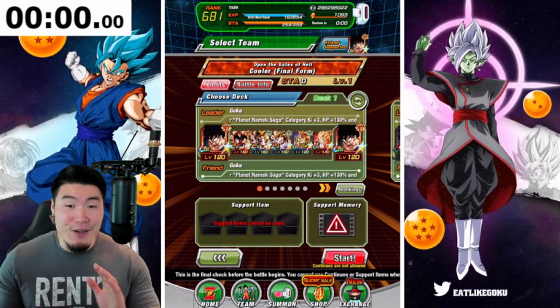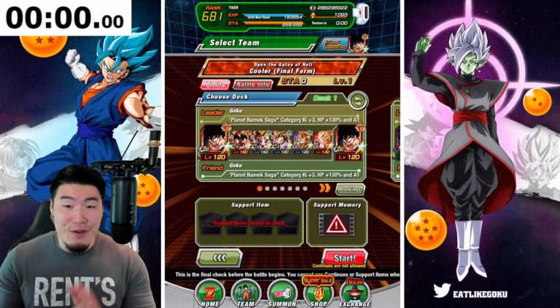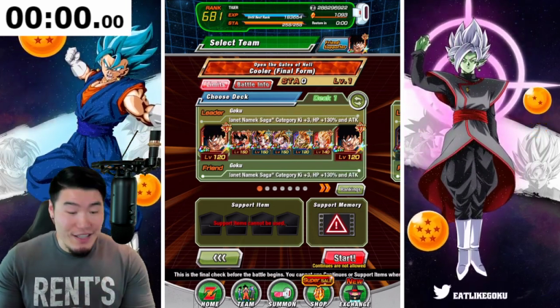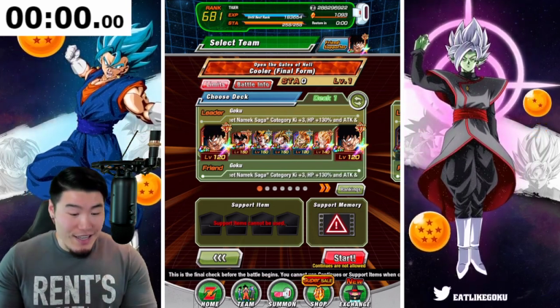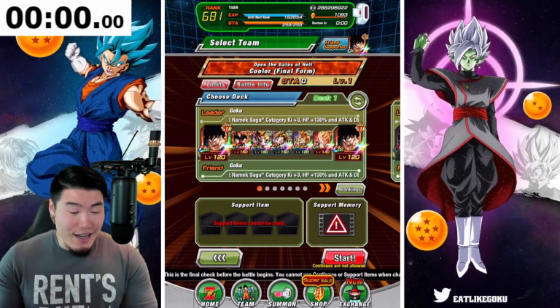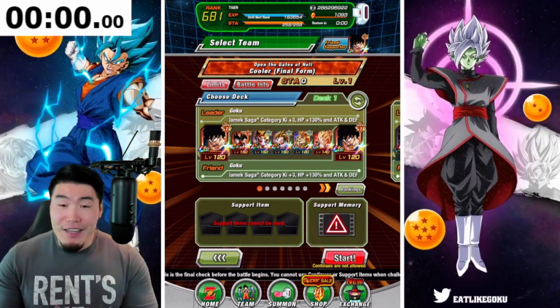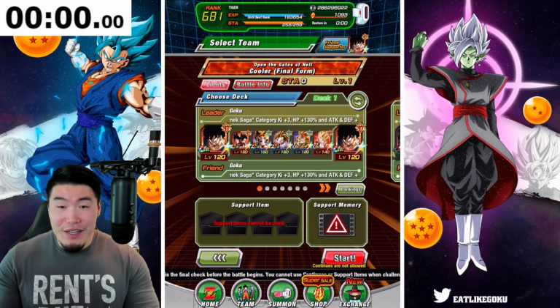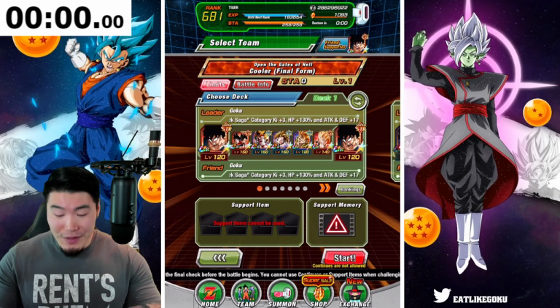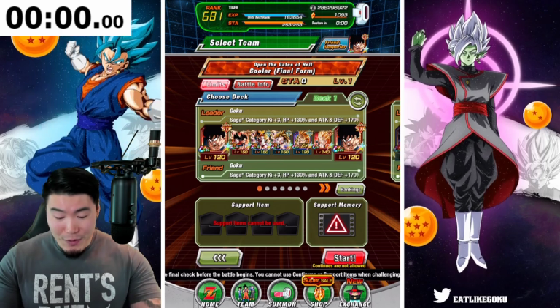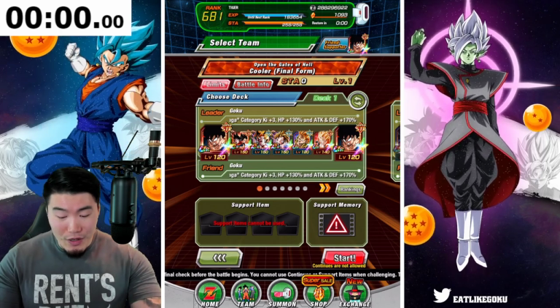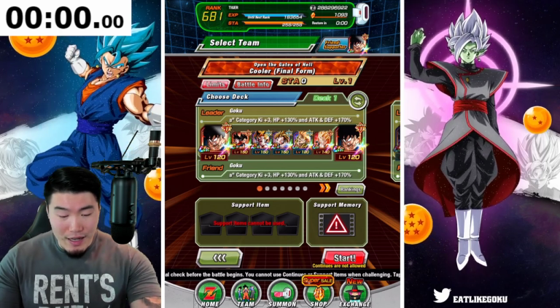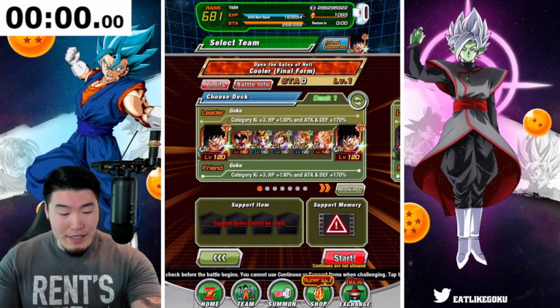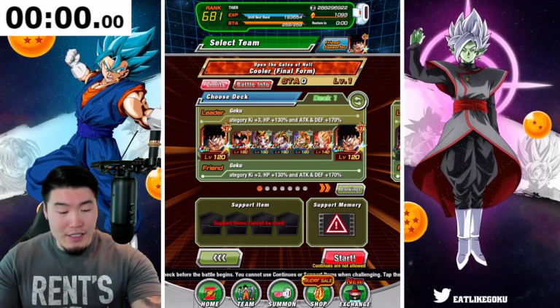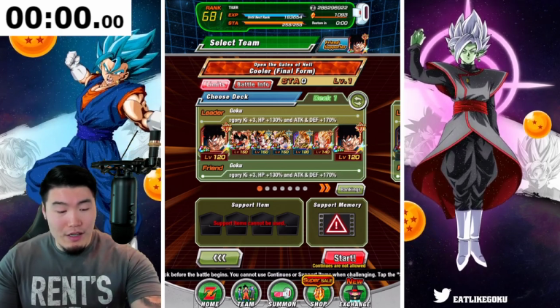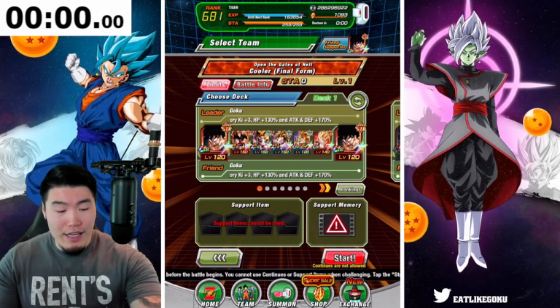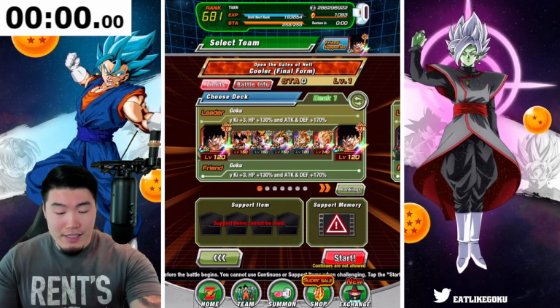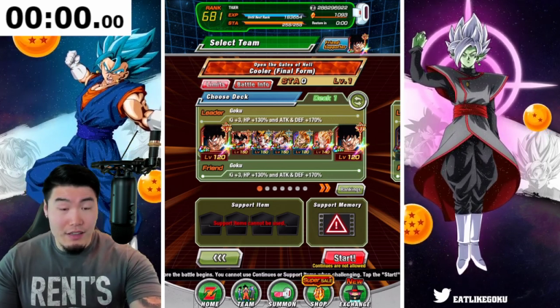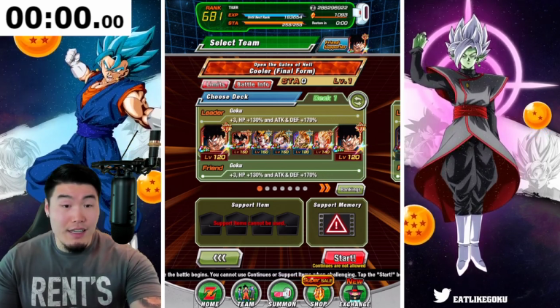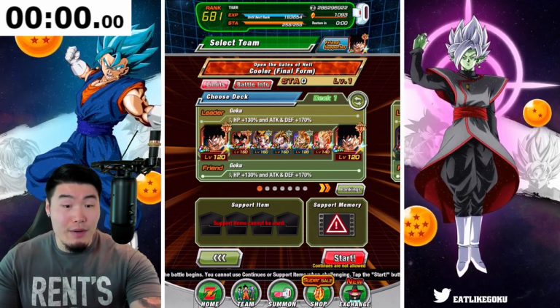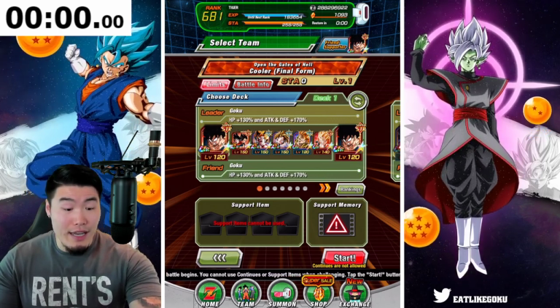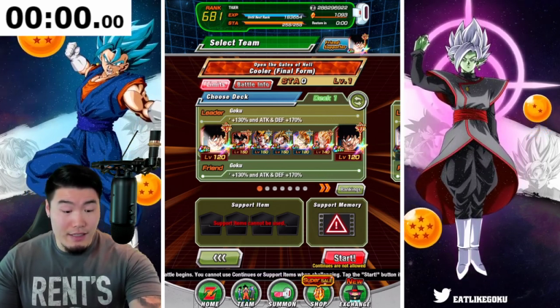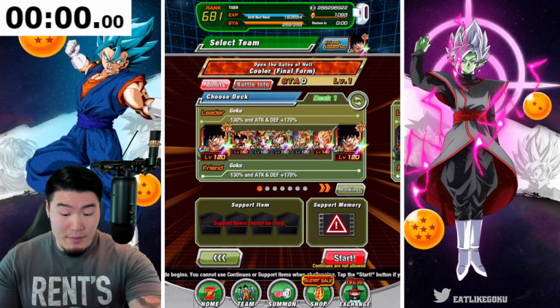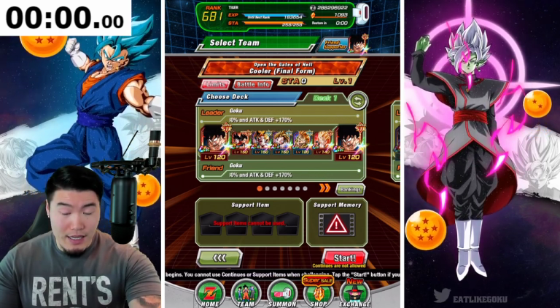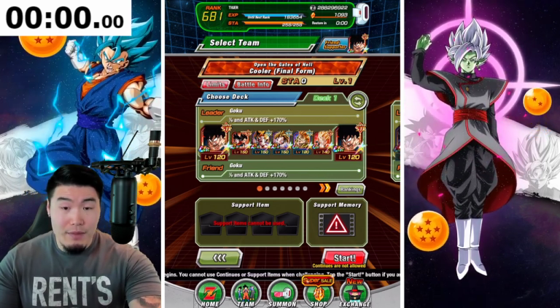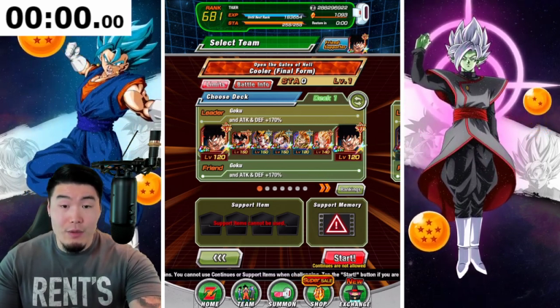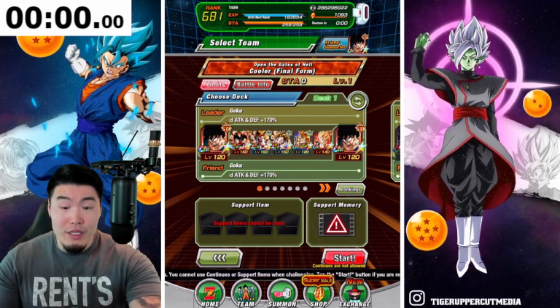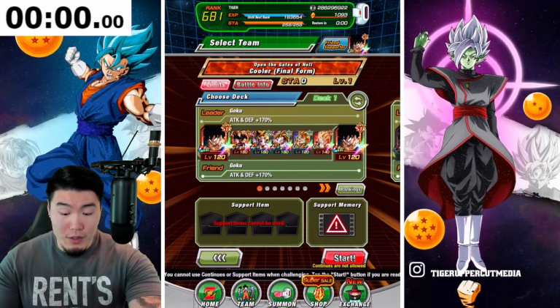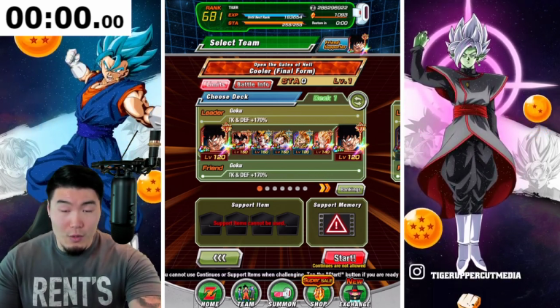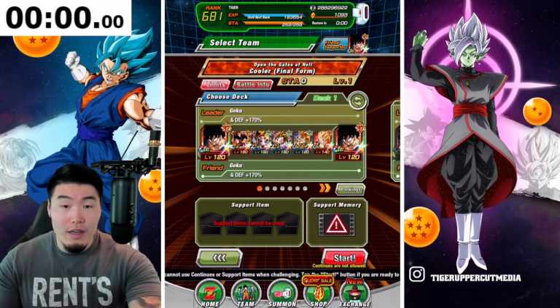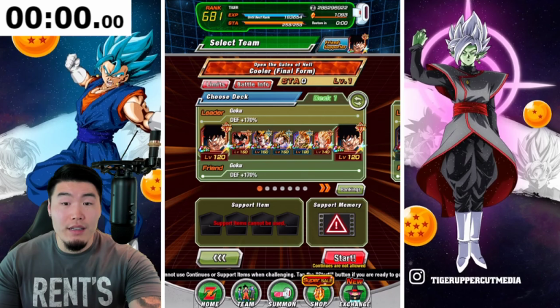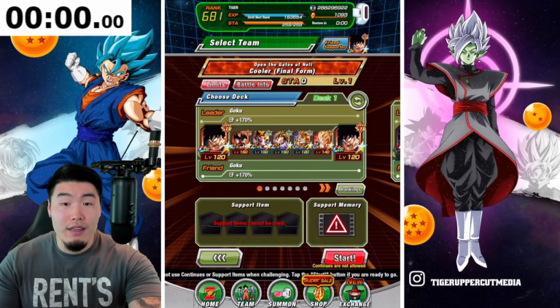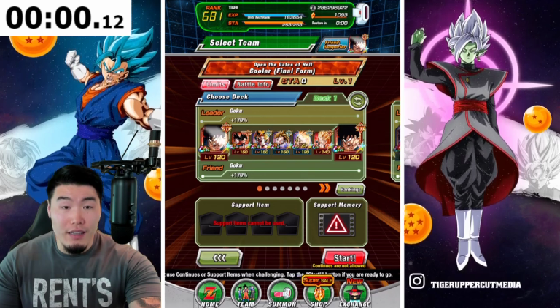He also doesn't have any additional damage reduction against AGL types, so you could bring some AGL types like I did. So this is the team we're going to start with. And if we need to make some adjustments, we will along the way, but I don't think I'll have to. I think this team will be fine. Alright, here we go — level 1. I'm going to hit start and start the timer at the same time. 3, 2, 1, go.